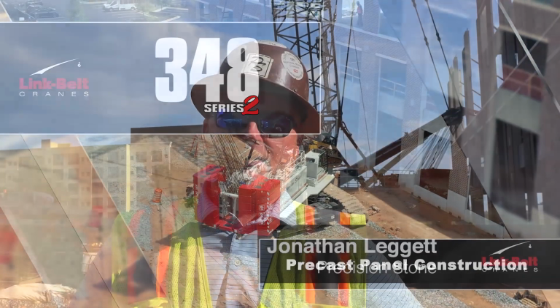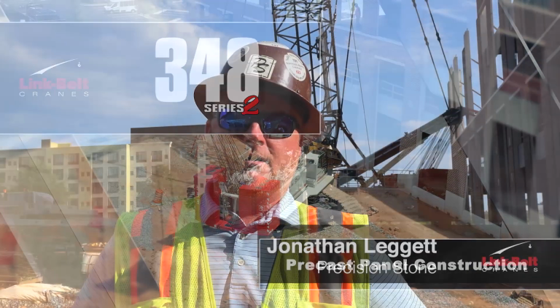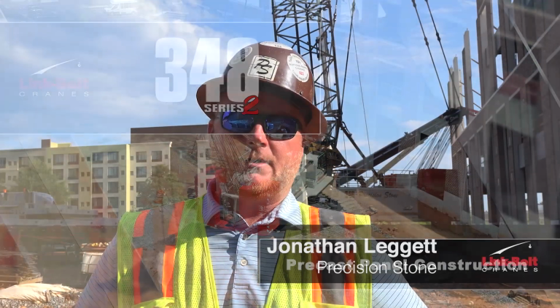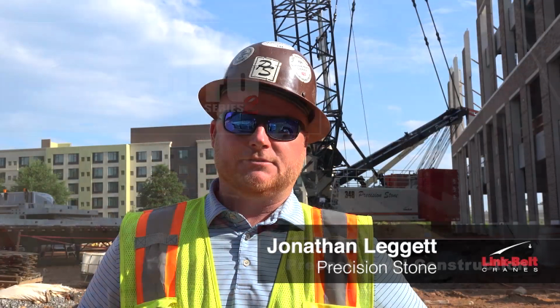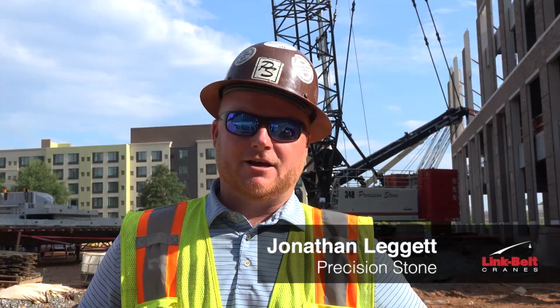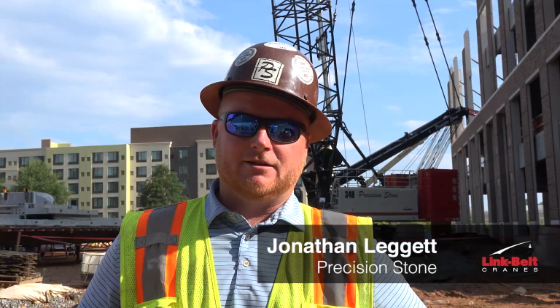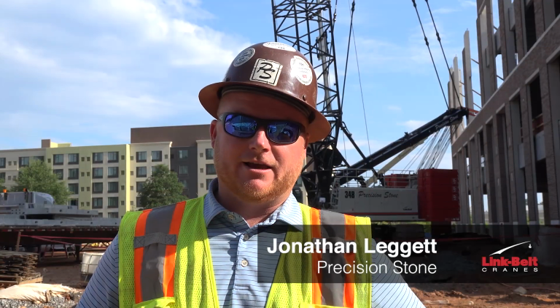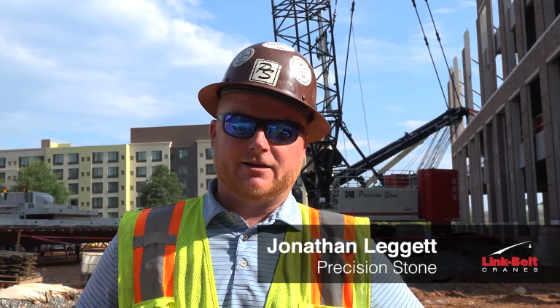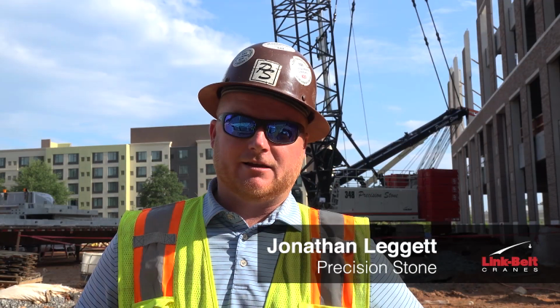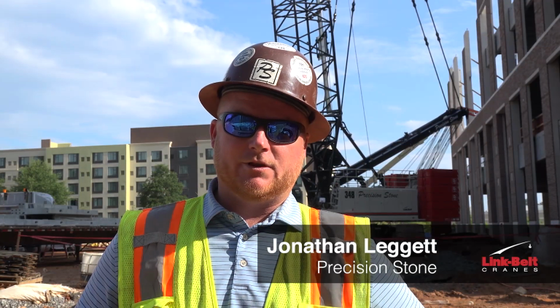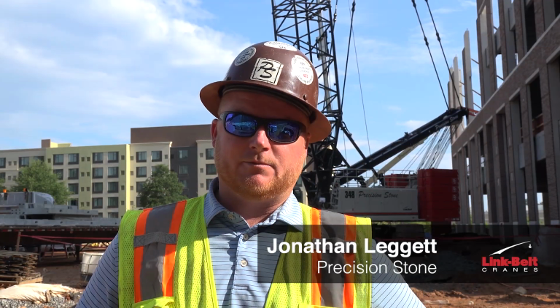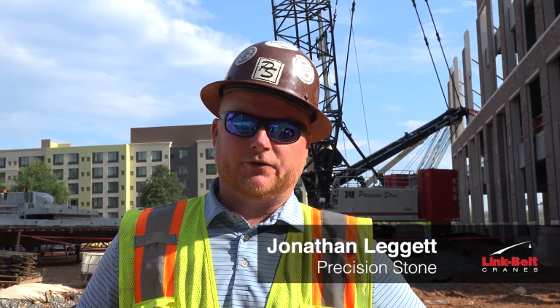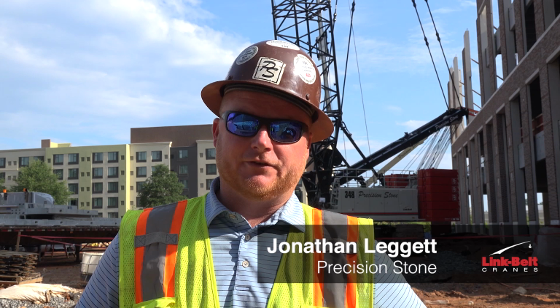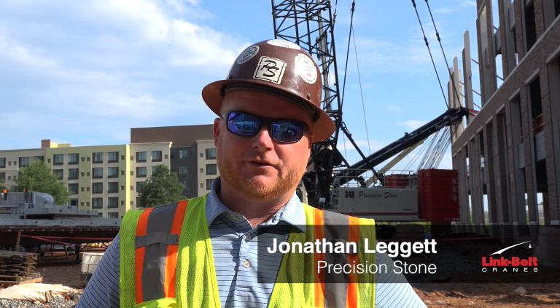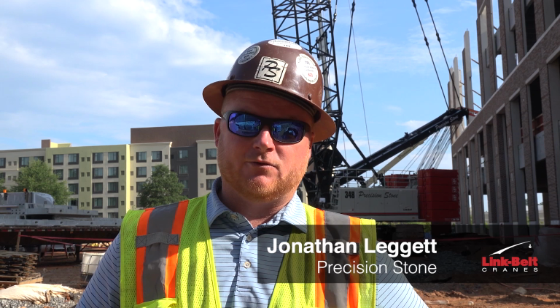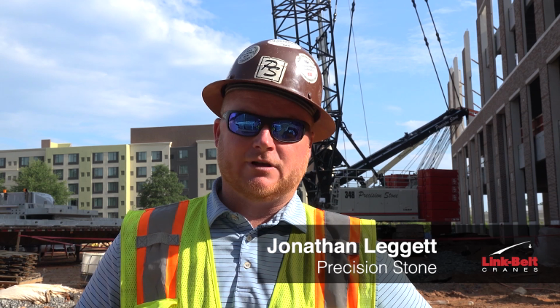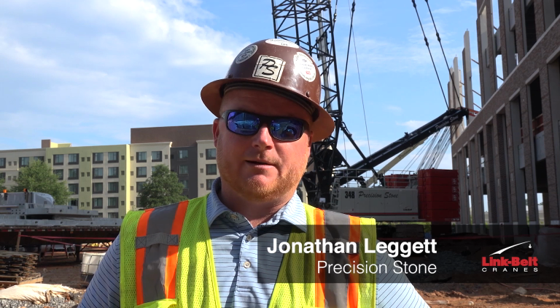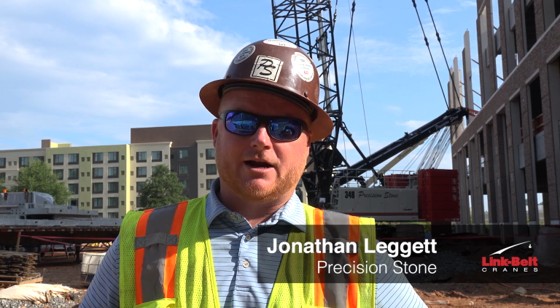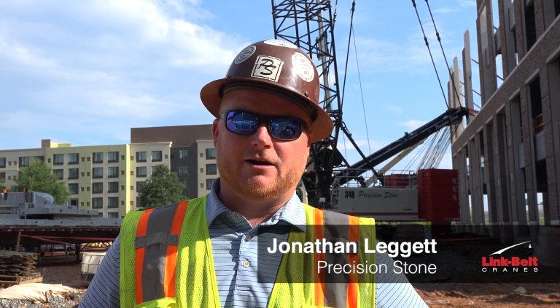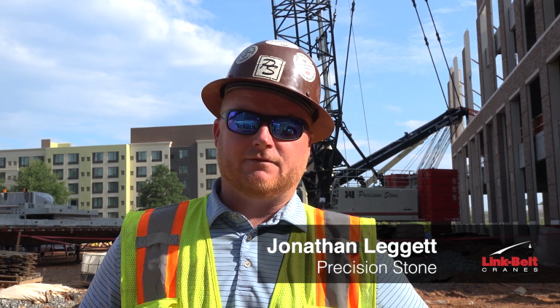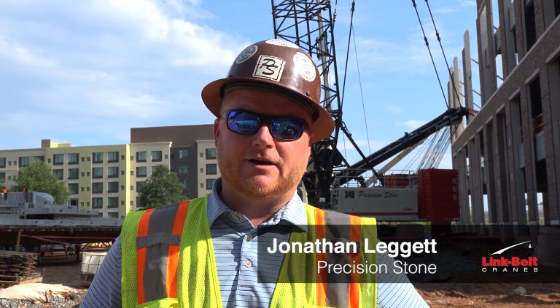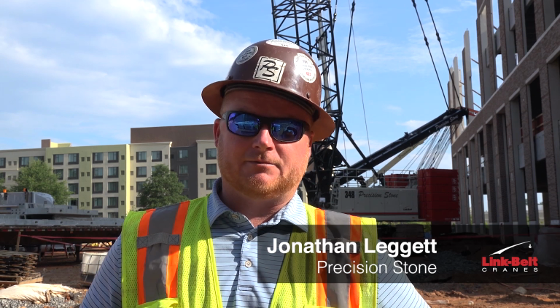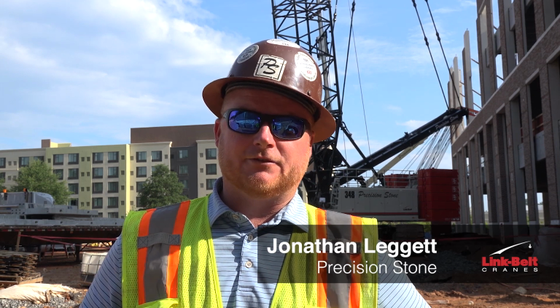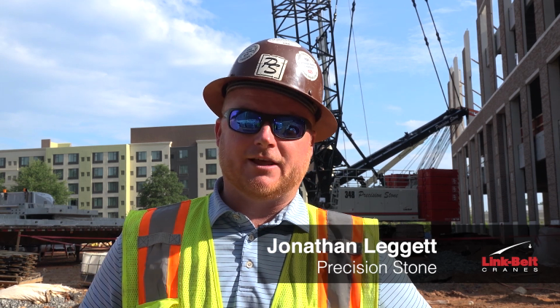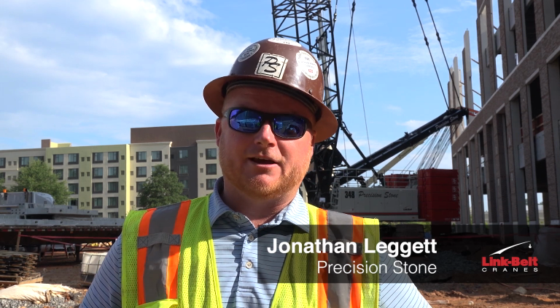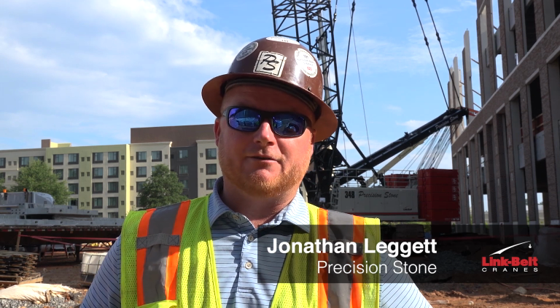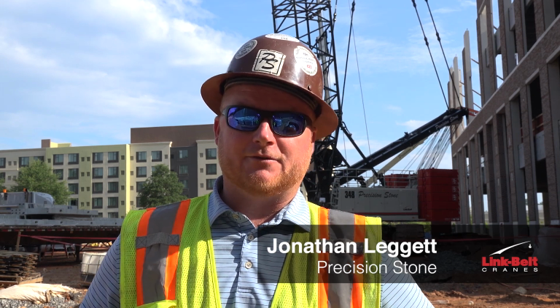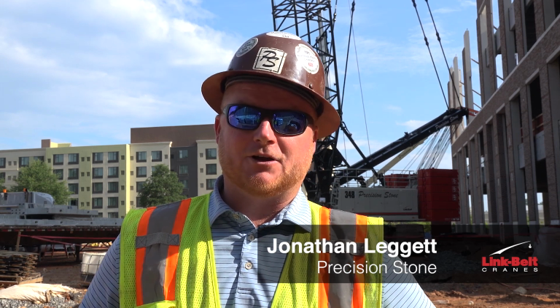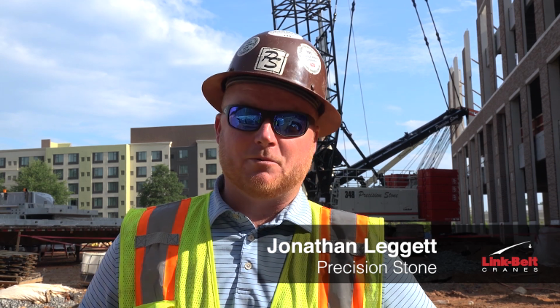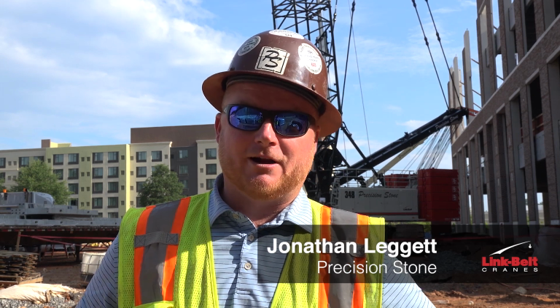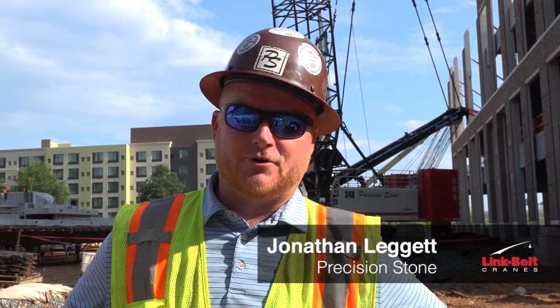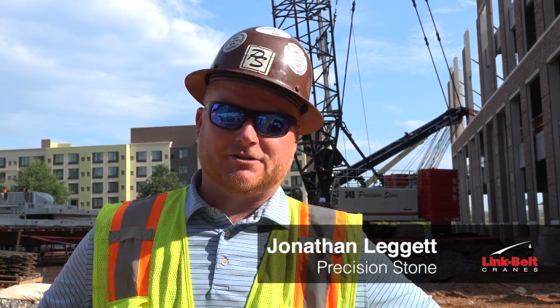My name is John Leggett. I'm with Precision Stone, and I'm our Vice President of Equipment Operations.